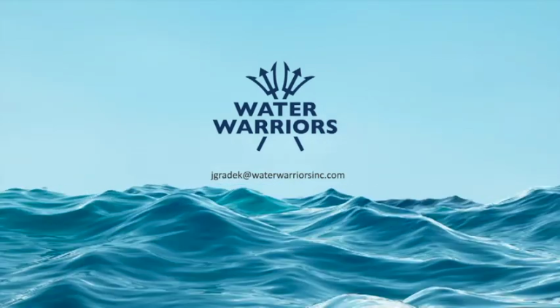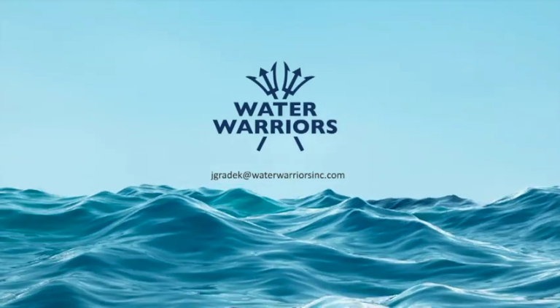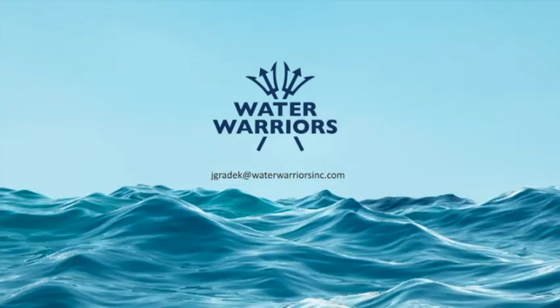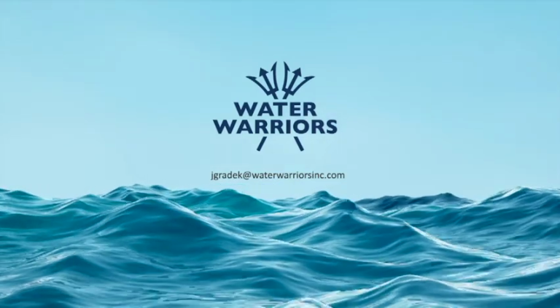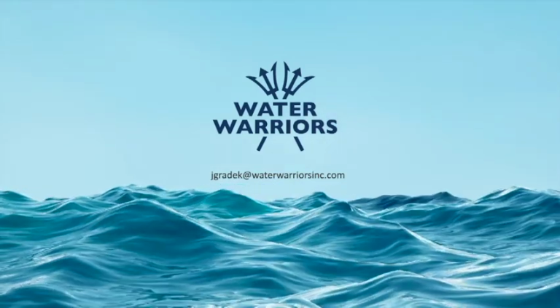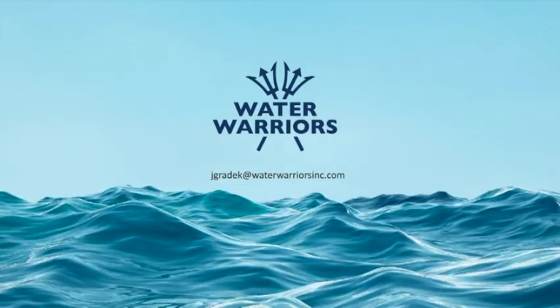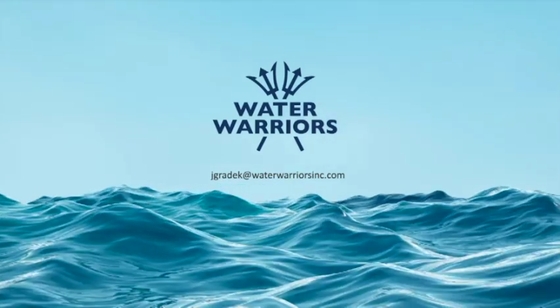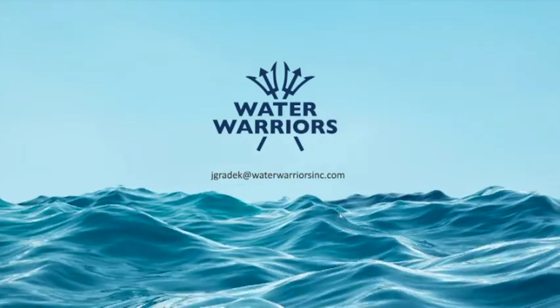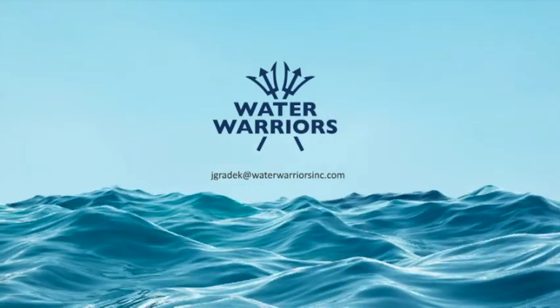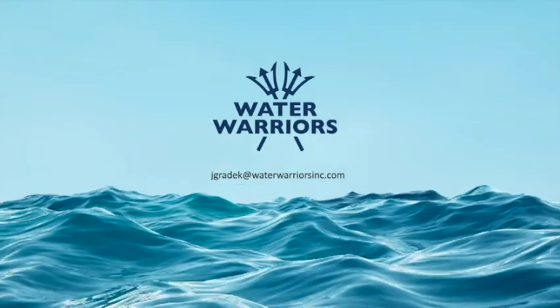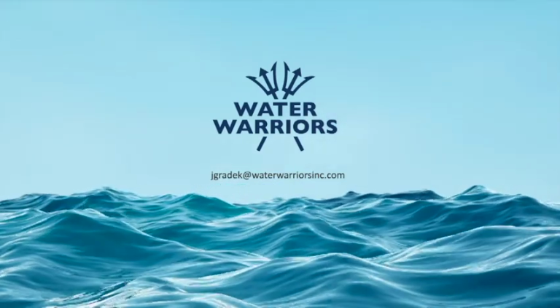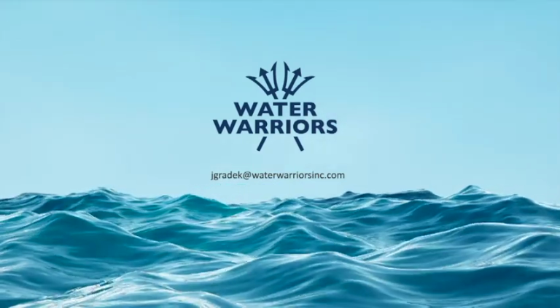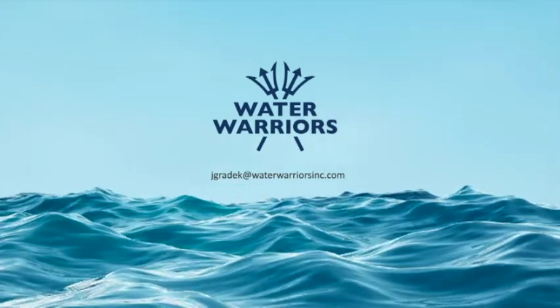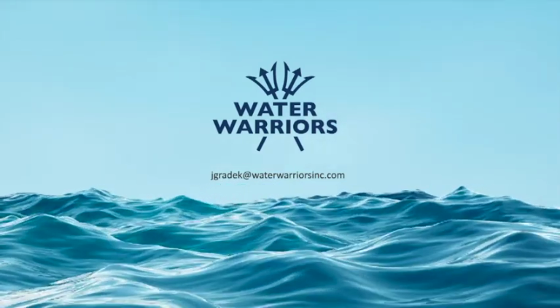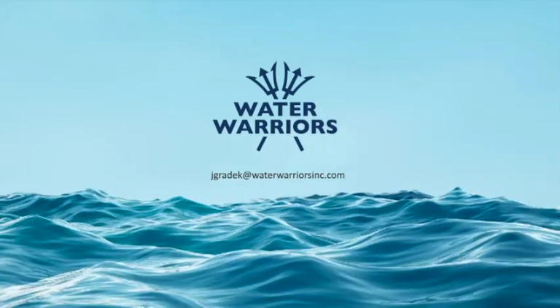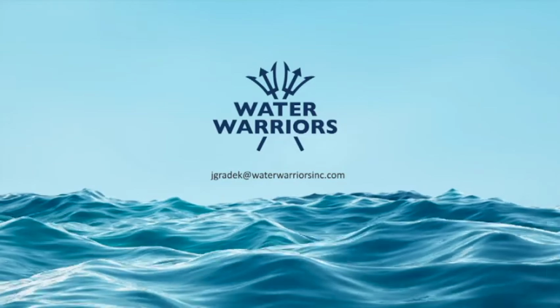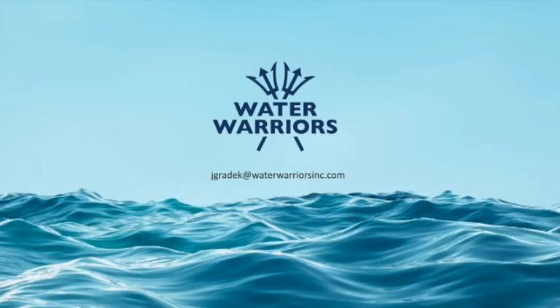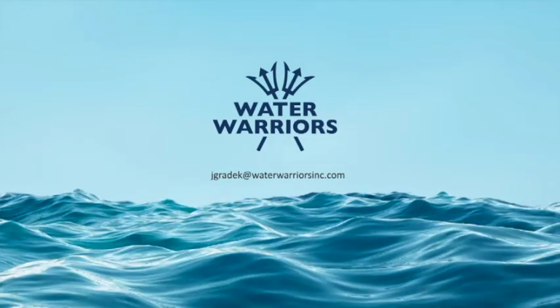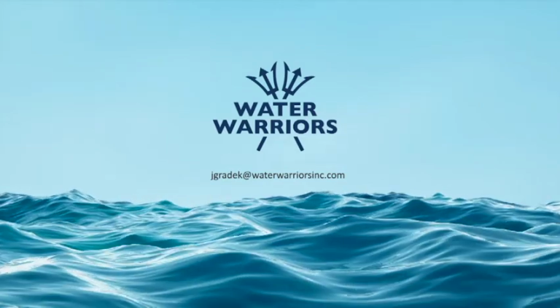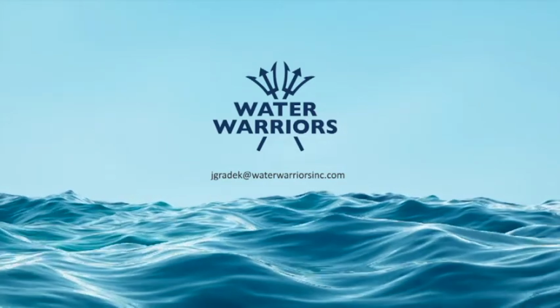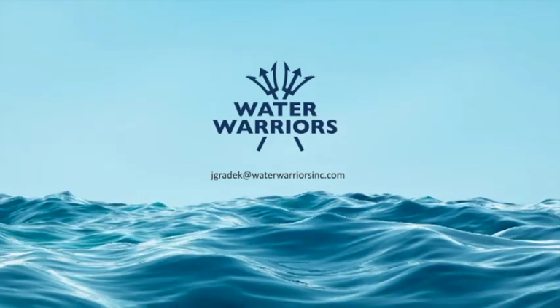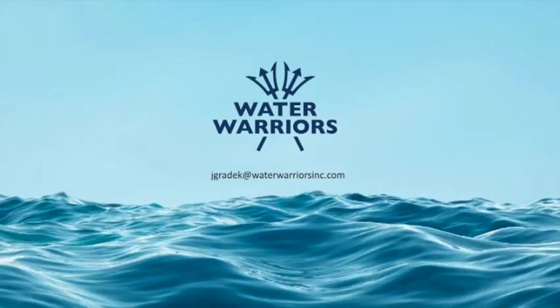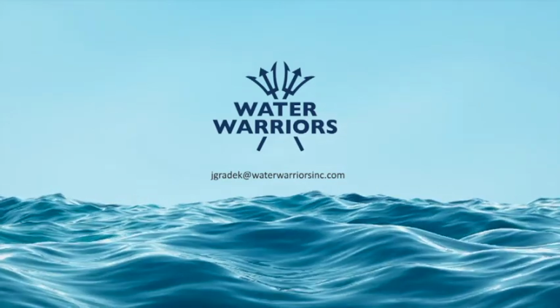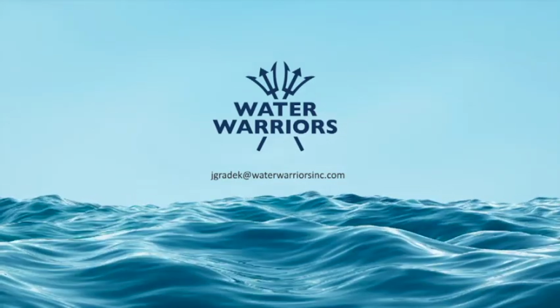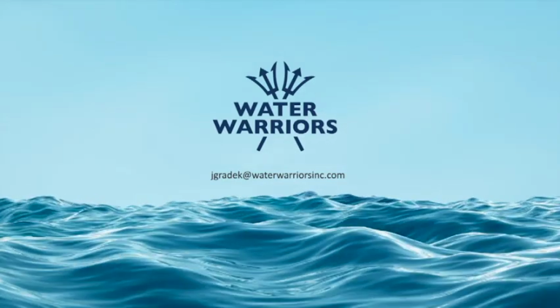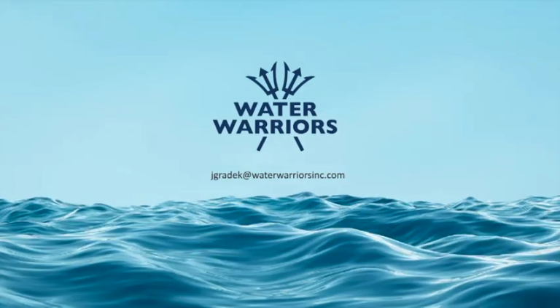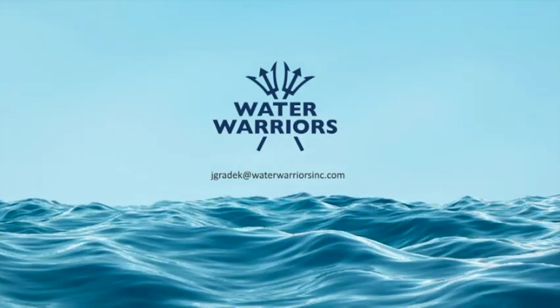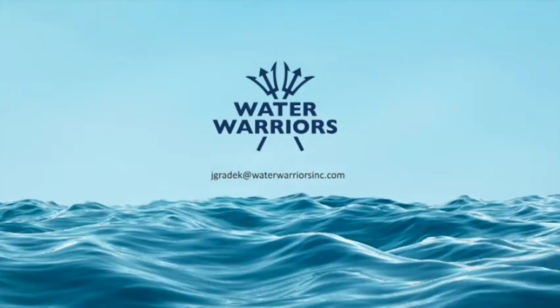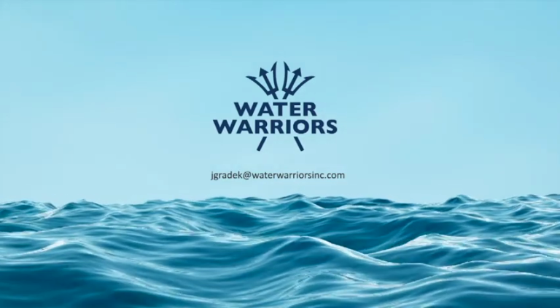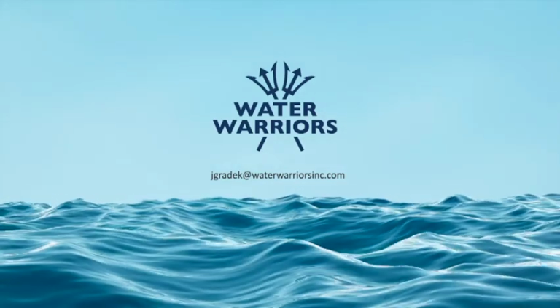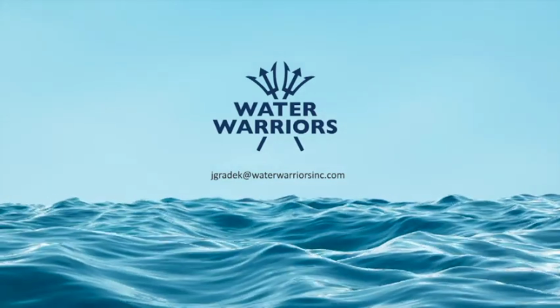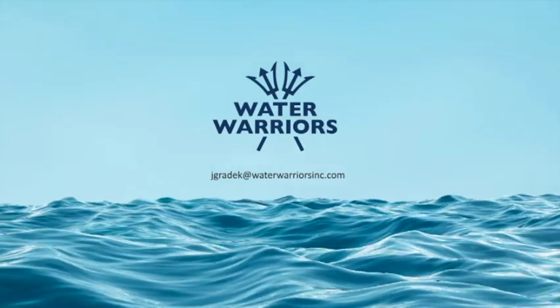My name is John Grady. If you'd like to know more, want to partner or invest, please reach out. You can find us online at waterwarriorsinc.com.